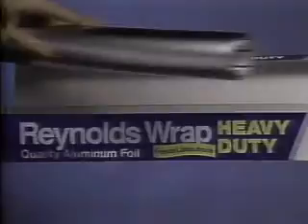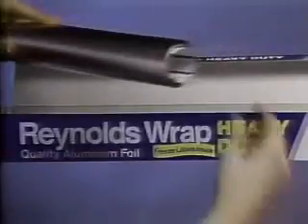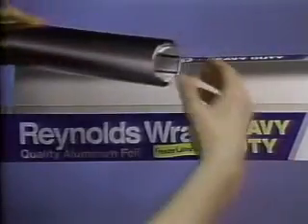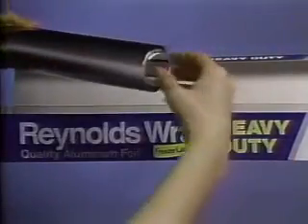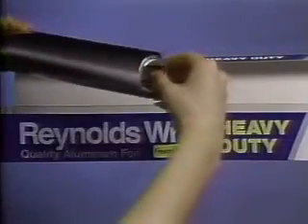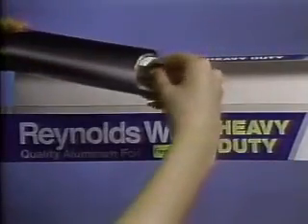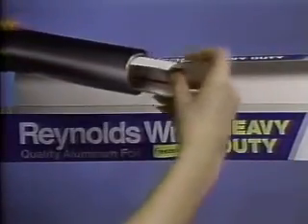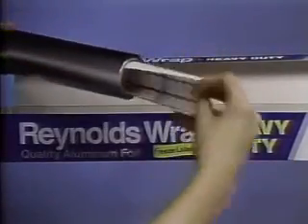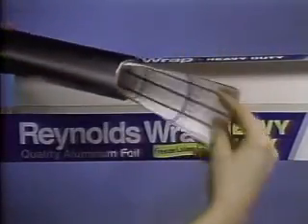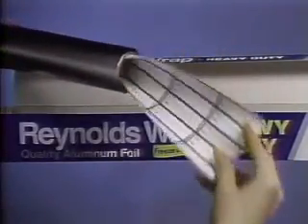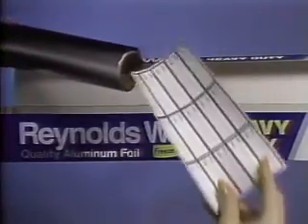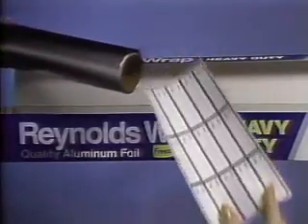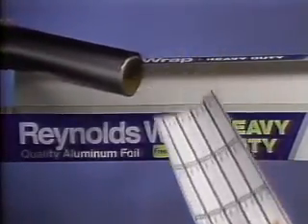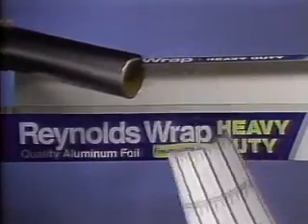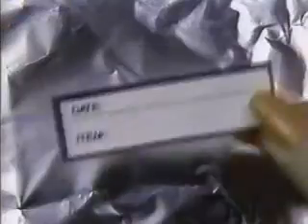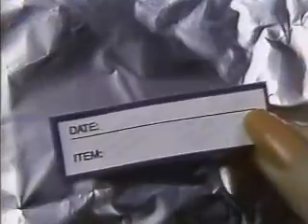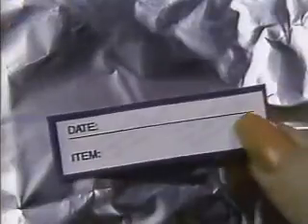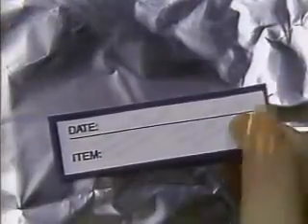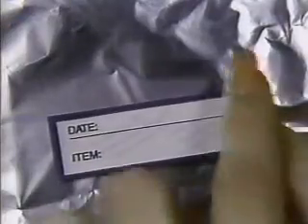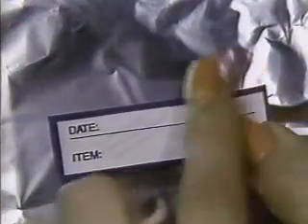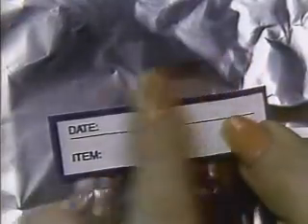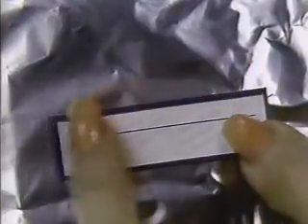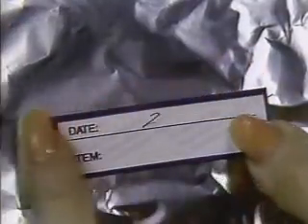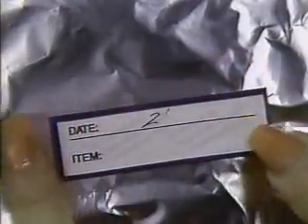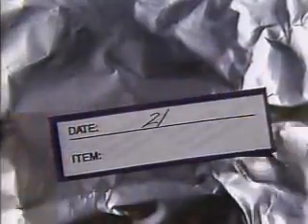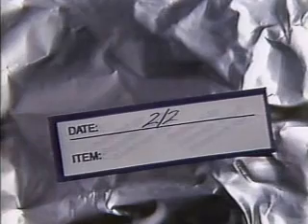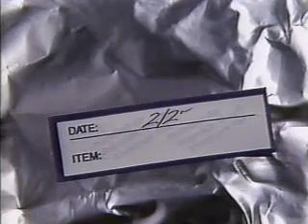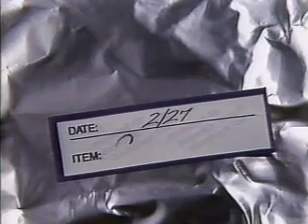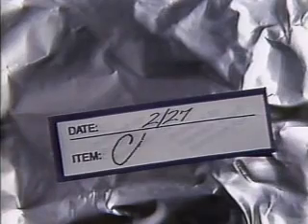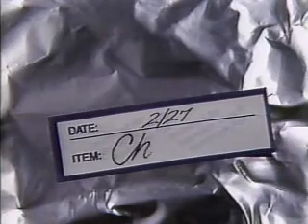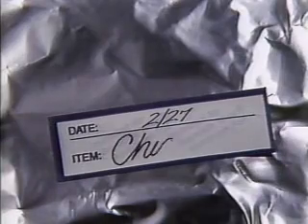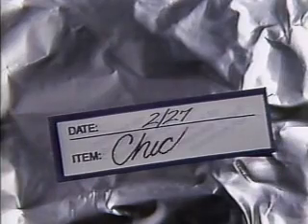Now you'll find freezer labels in specially marked boxes of heavy-duty Reynolds Wrap aluminum foil.